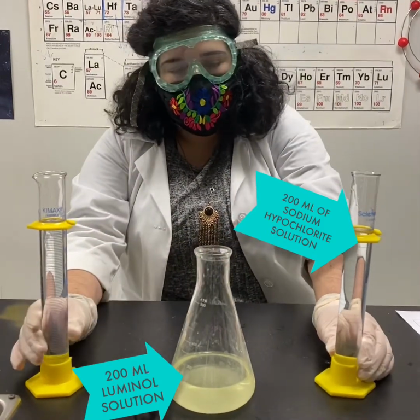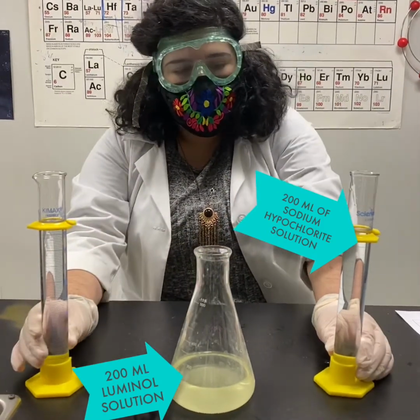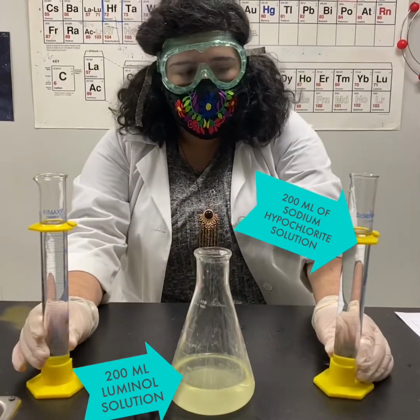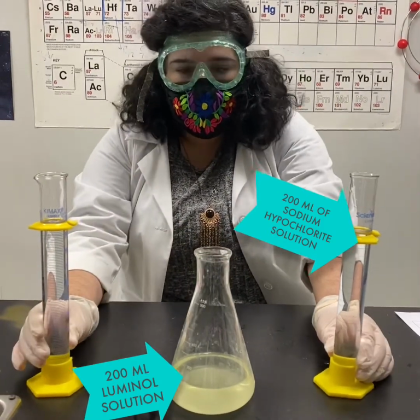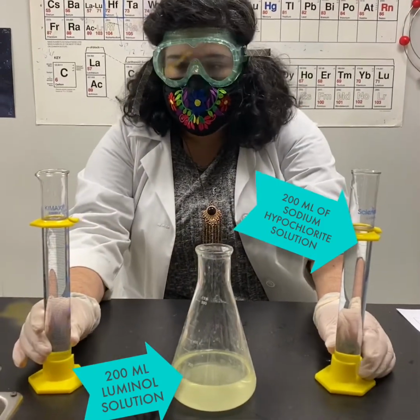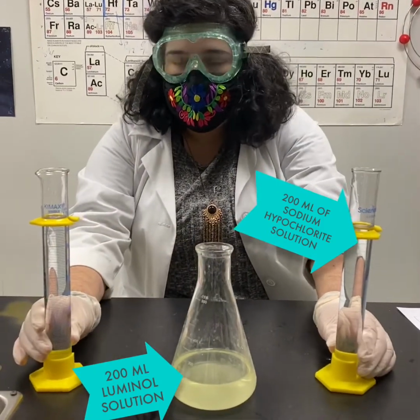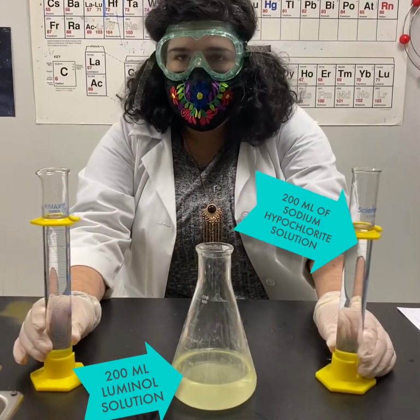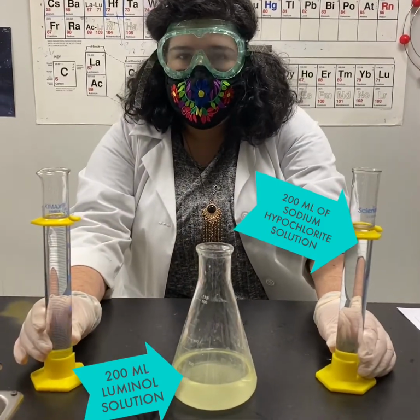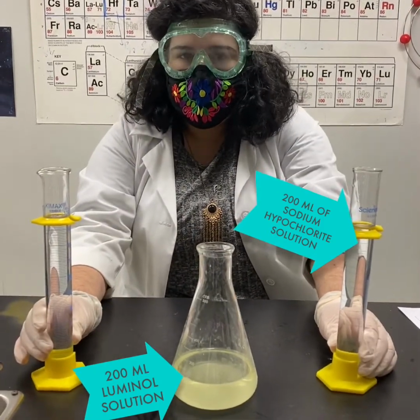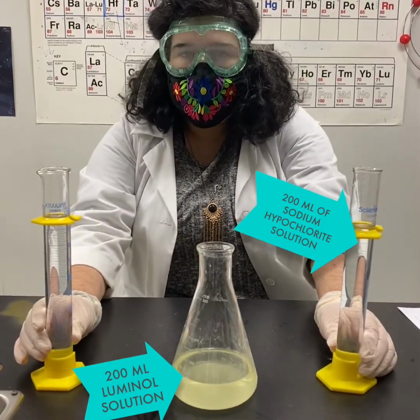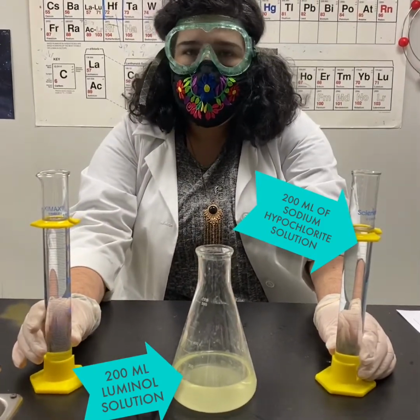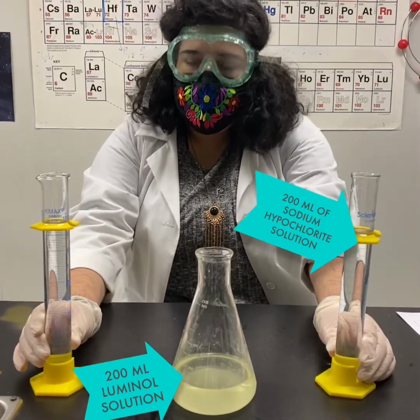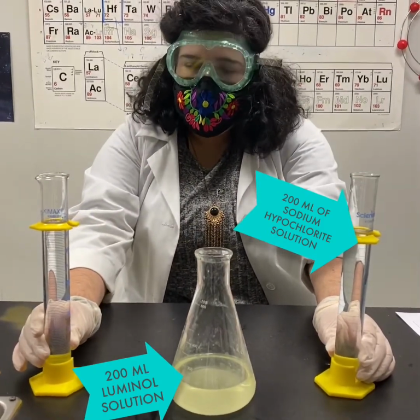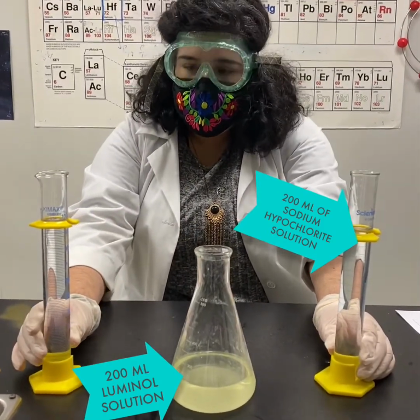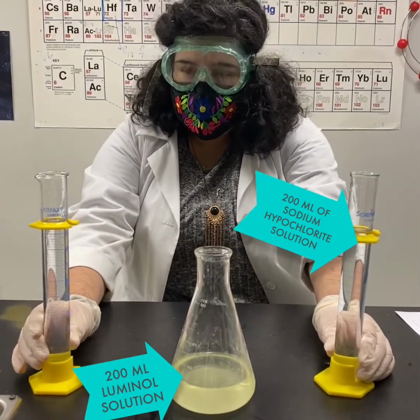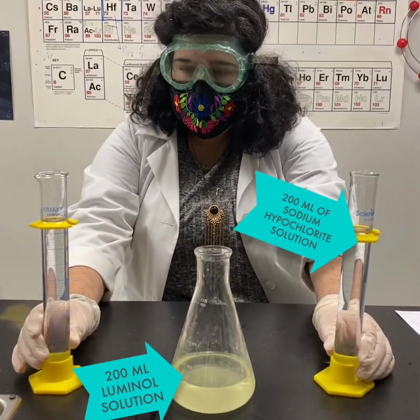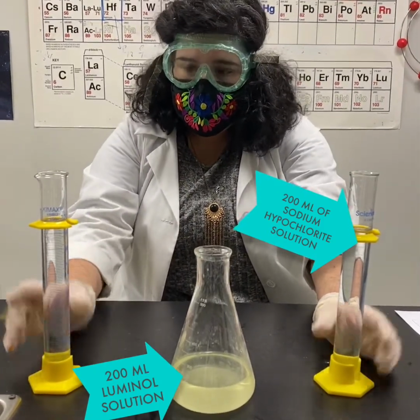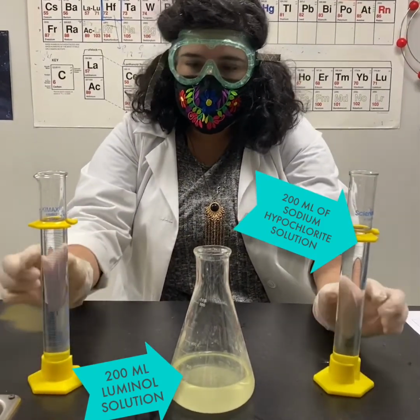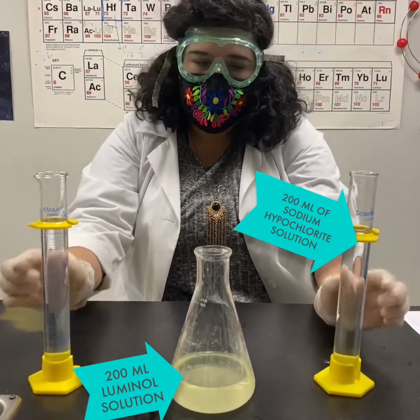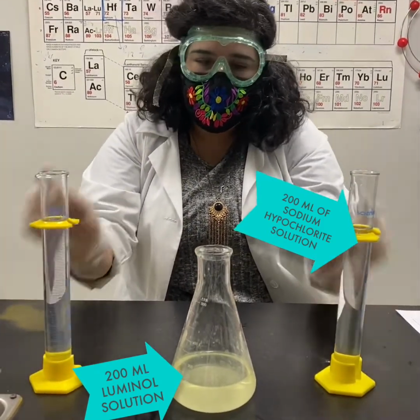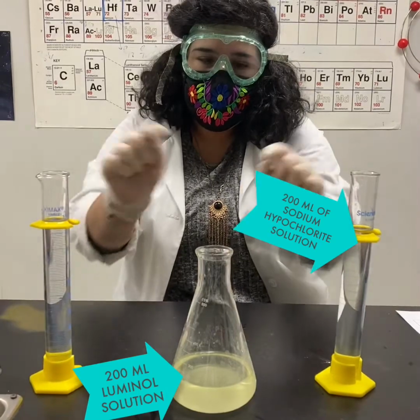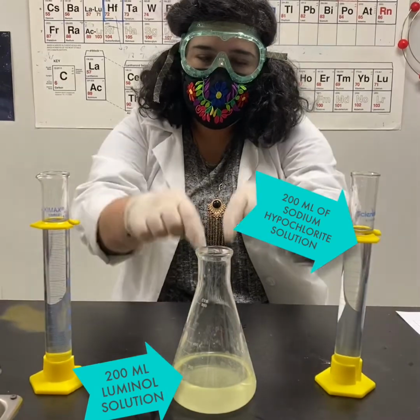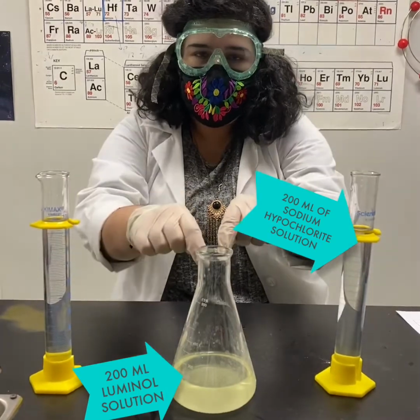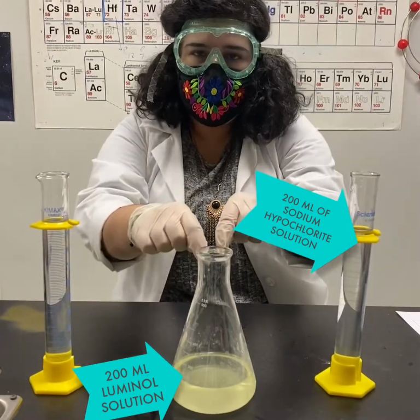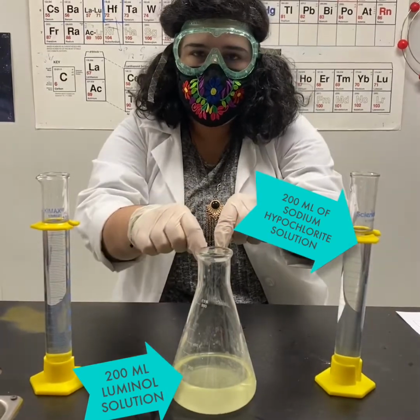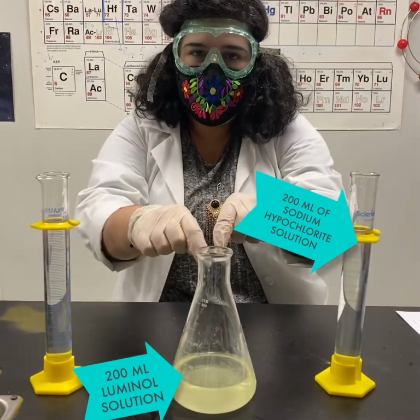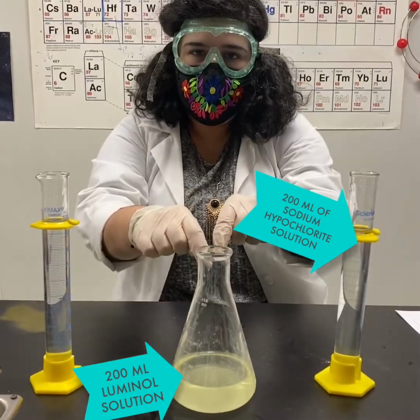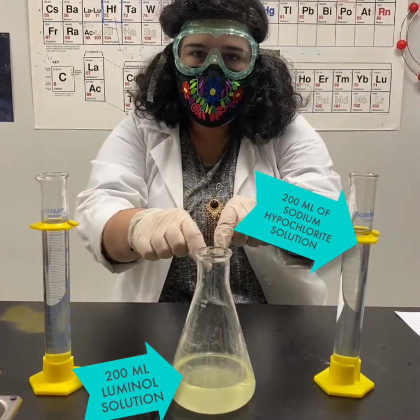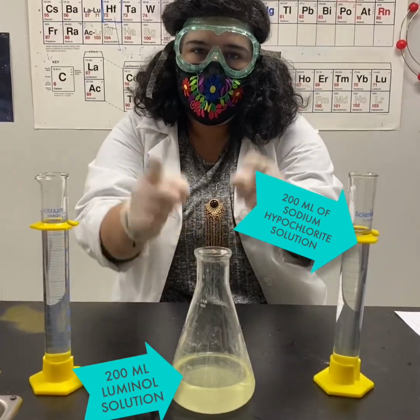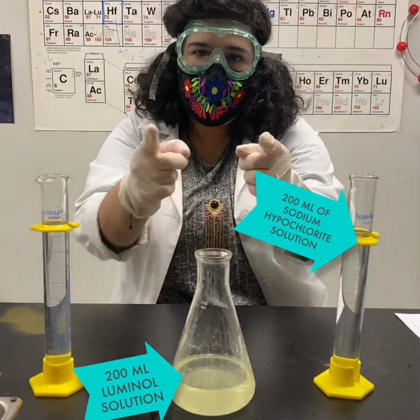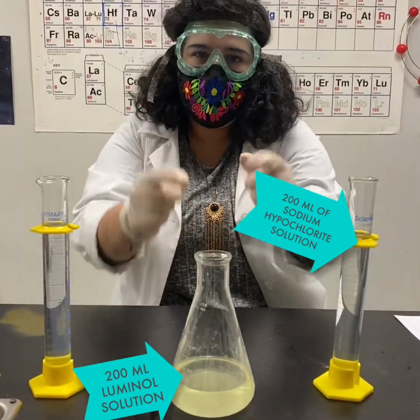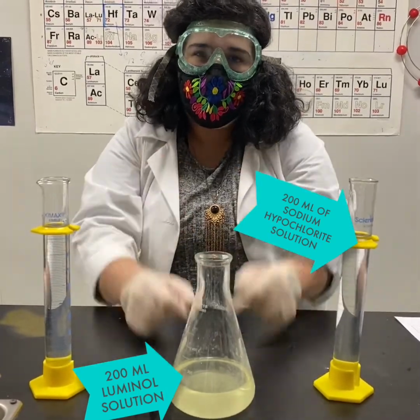I've measured out 200 milliliters of Solution B and 200 milliliters of Solution A. Make sure you're pouring Solution A into Solution B. Let's see what happens.